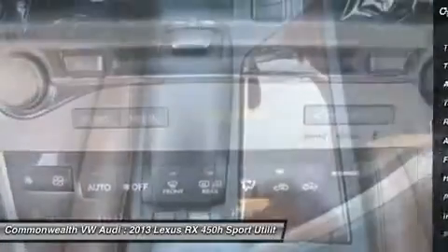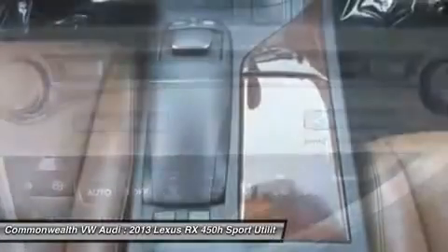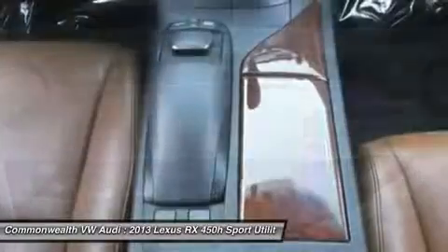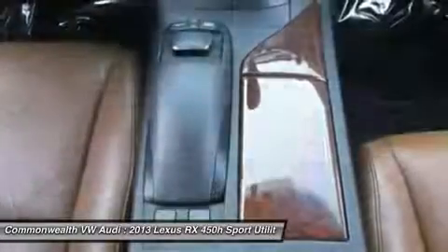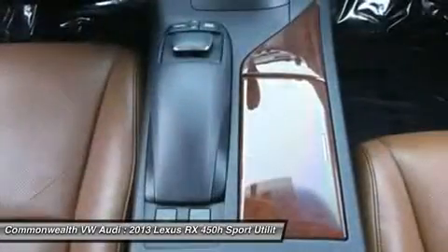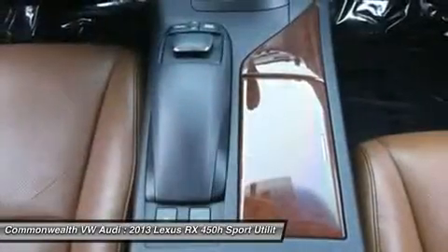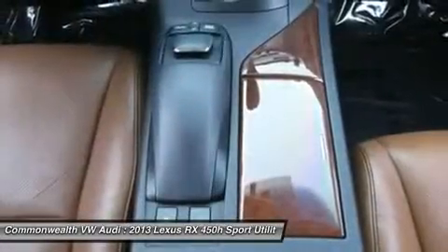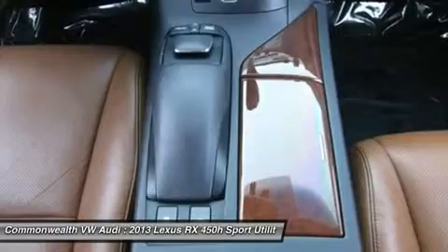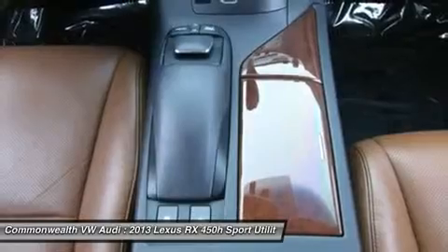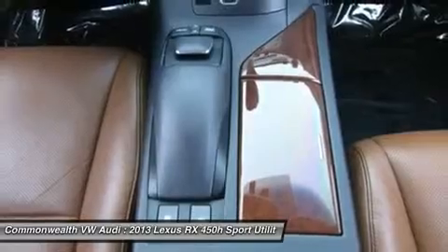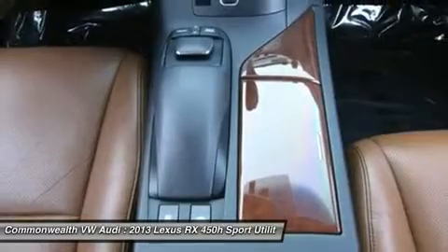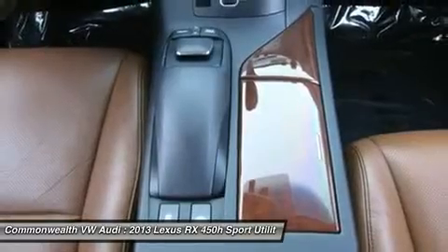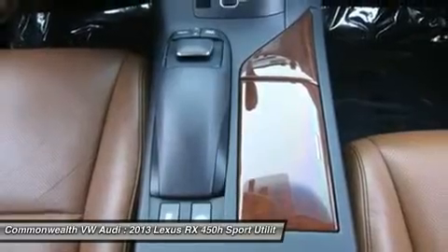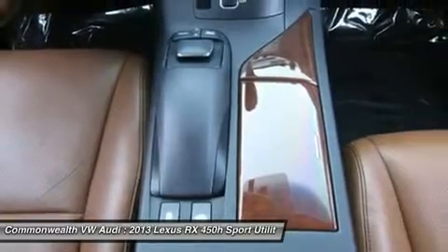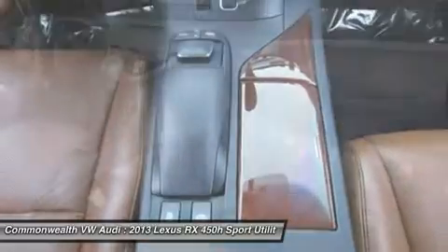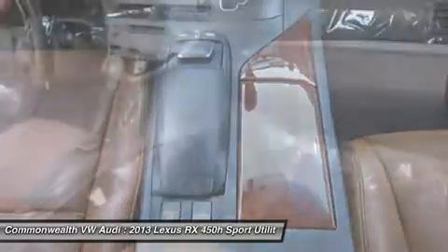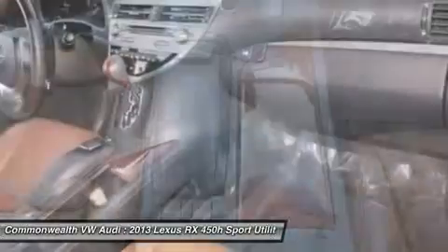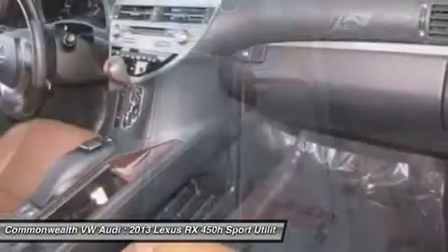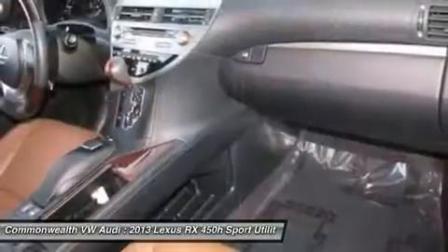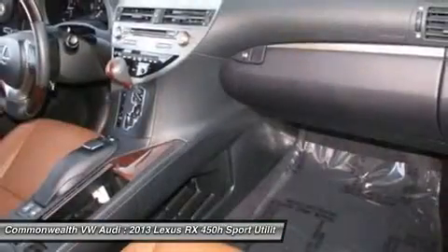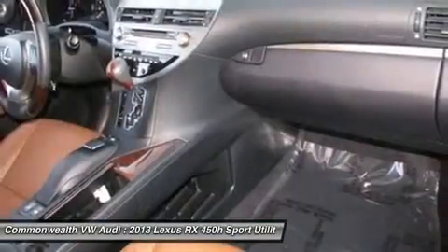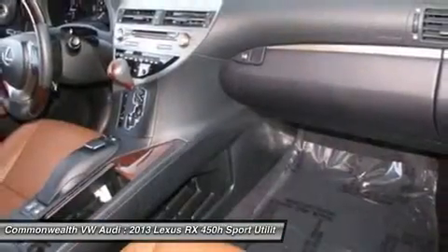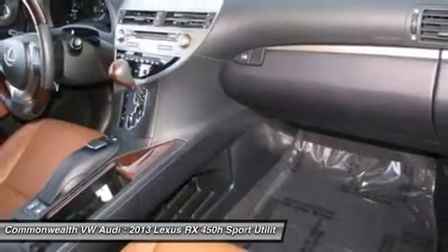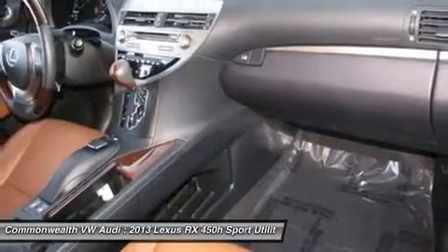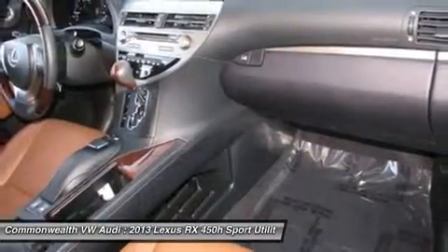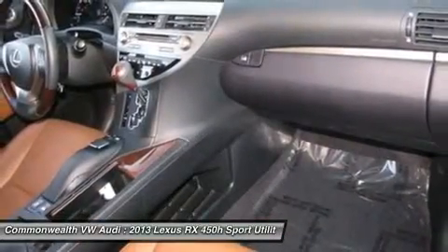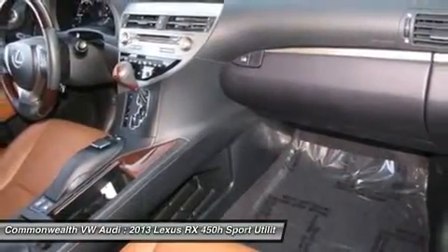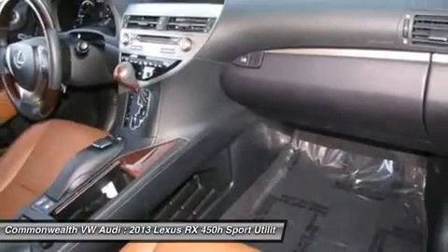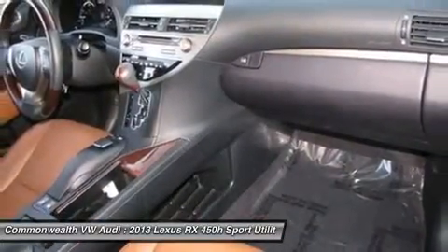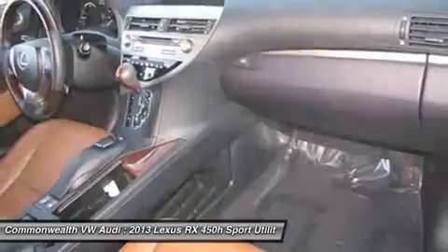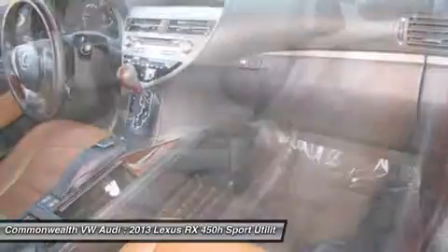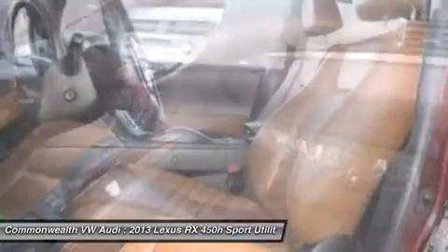Power steering, adjustable steering wheel, keyless start, aluminum wheels, floor mats.